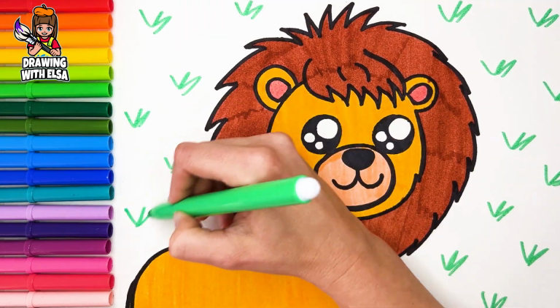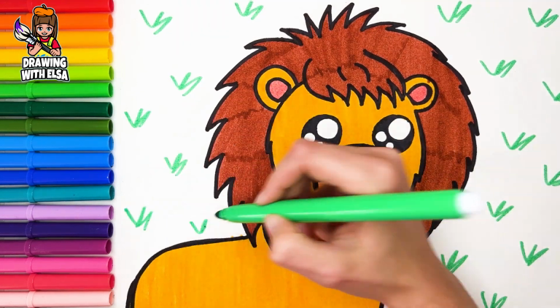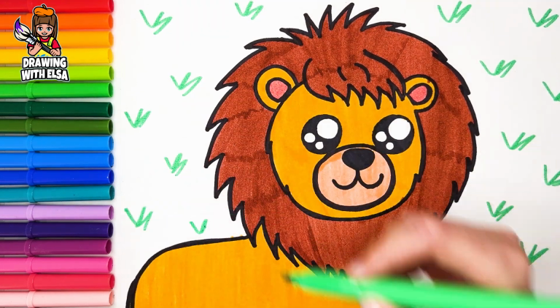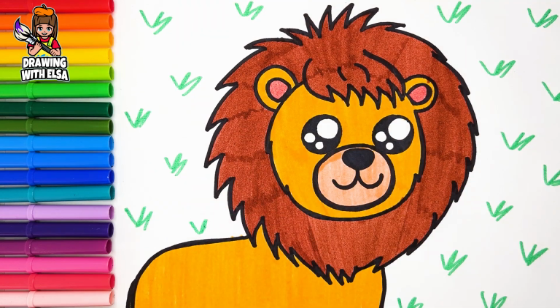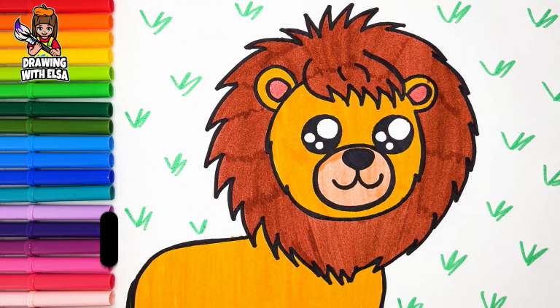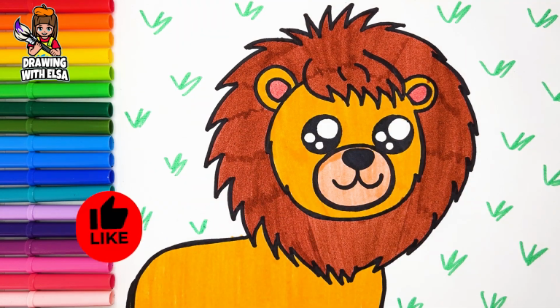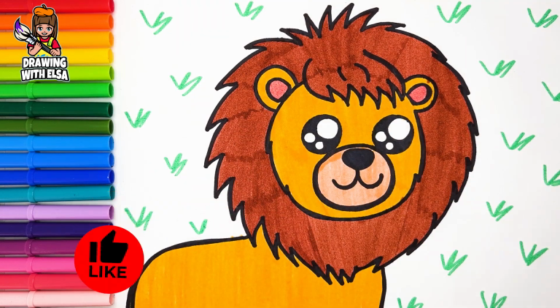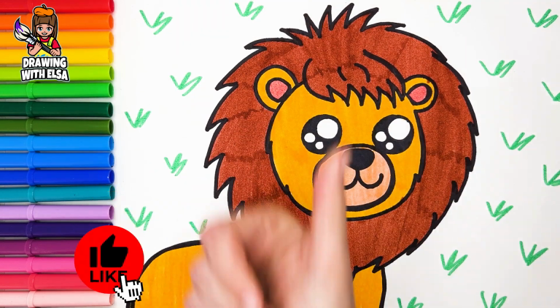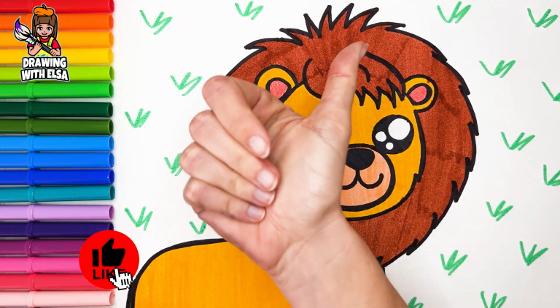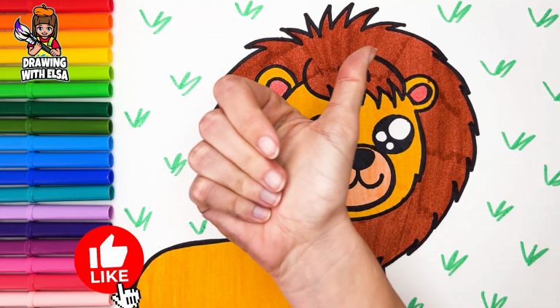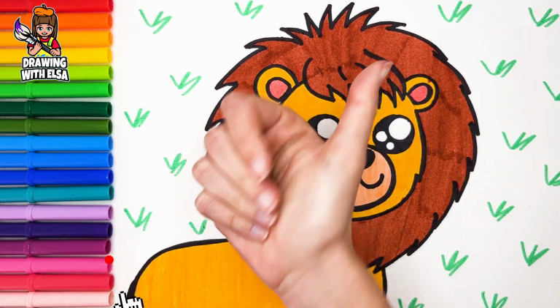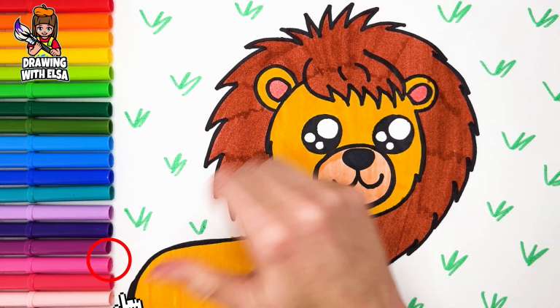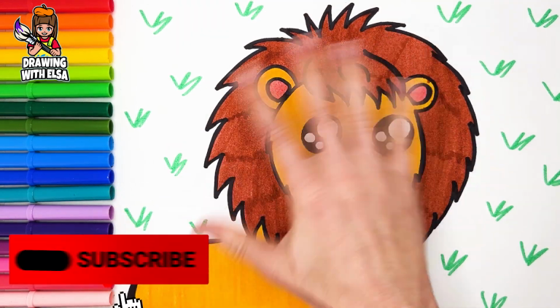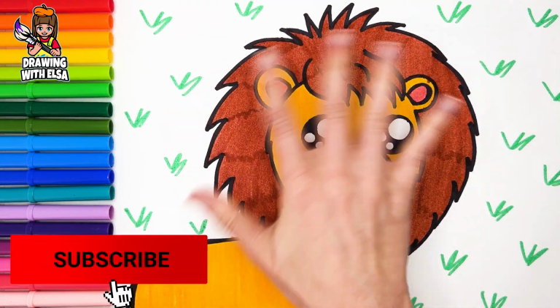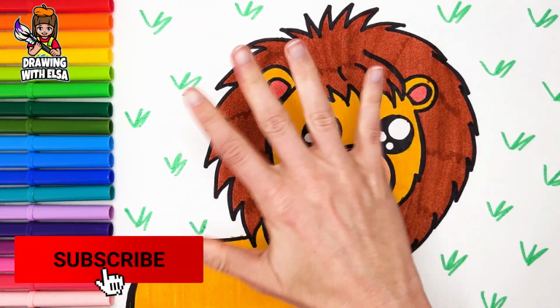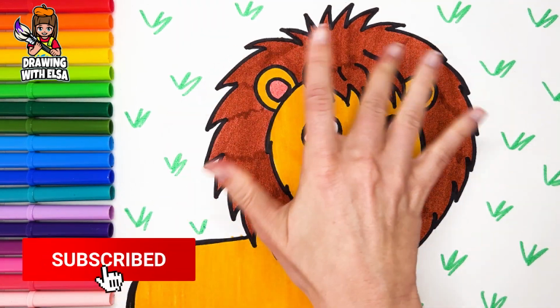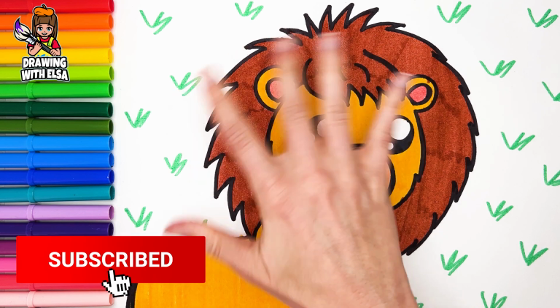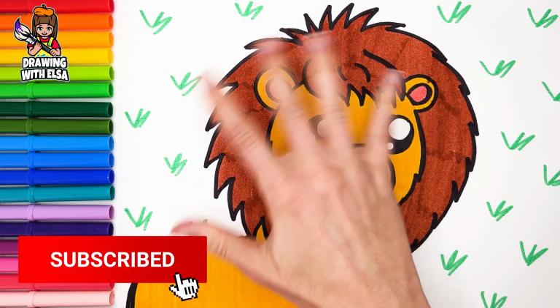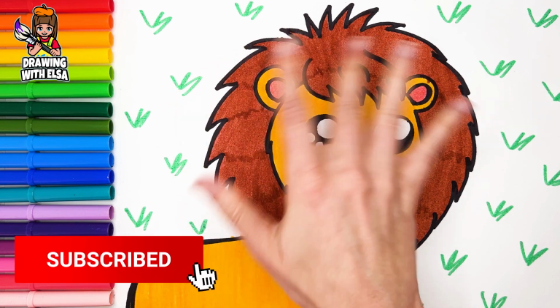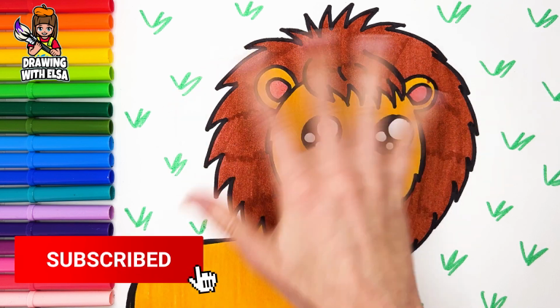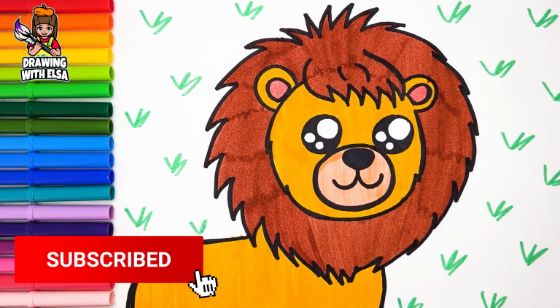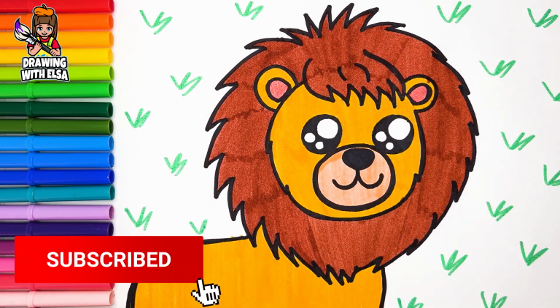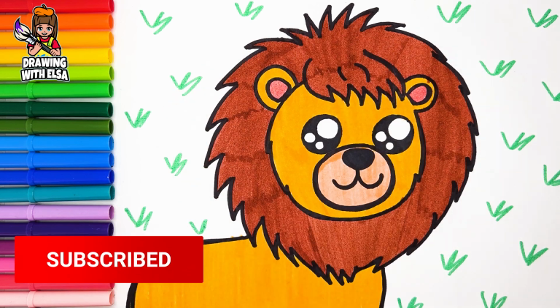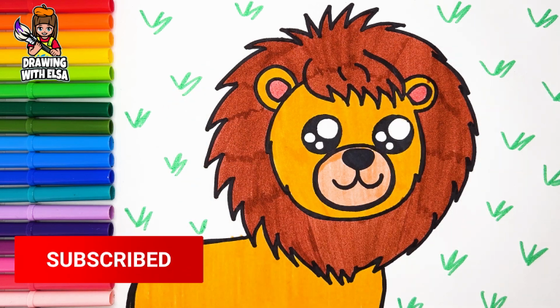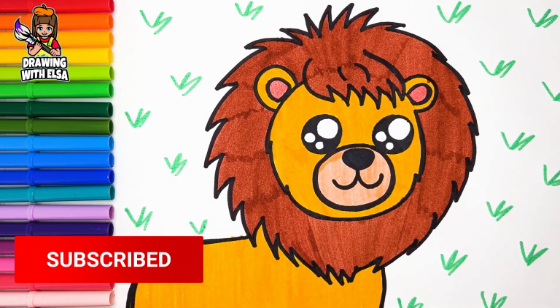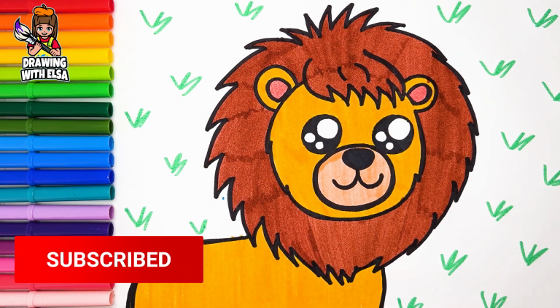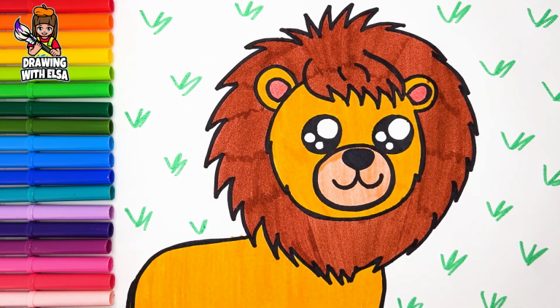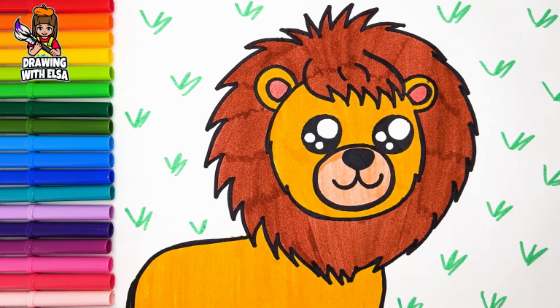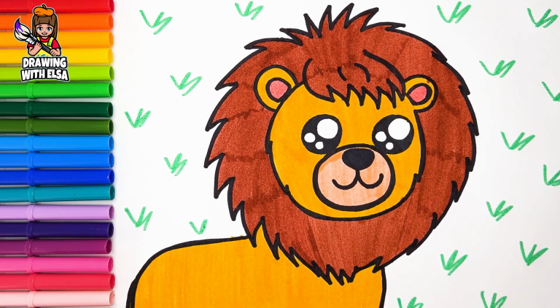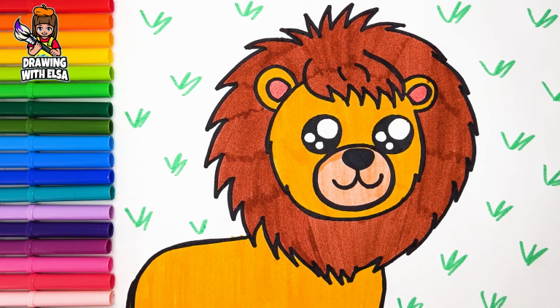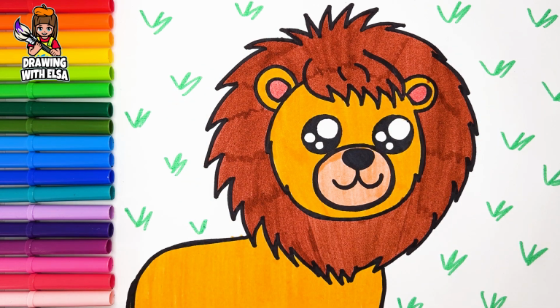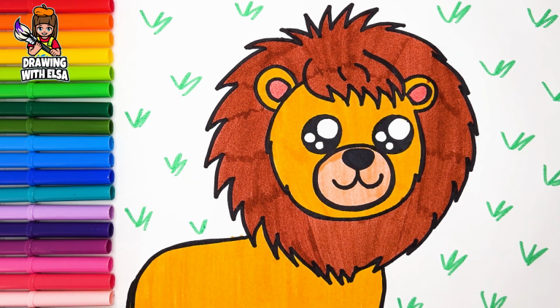Wonderful! If you like this video, do not hesitate to like it and subscribe to my channel. Thank you.